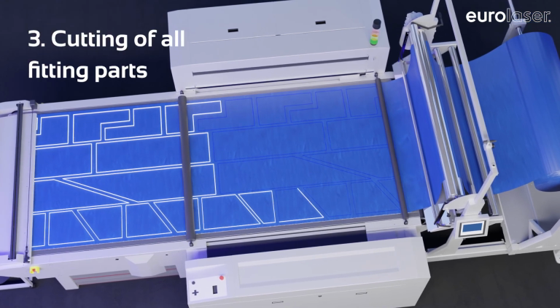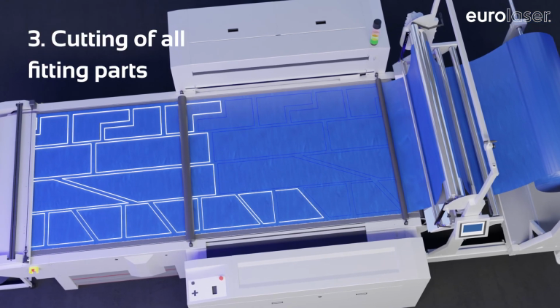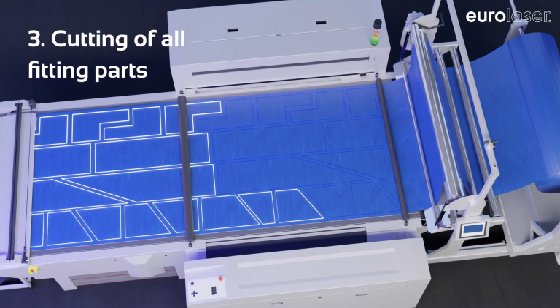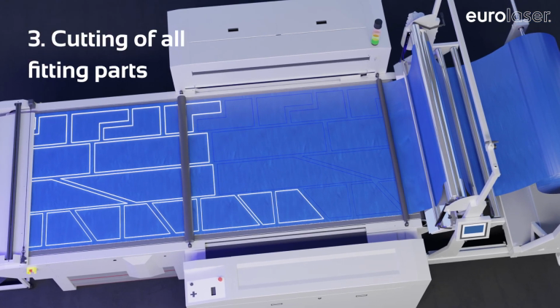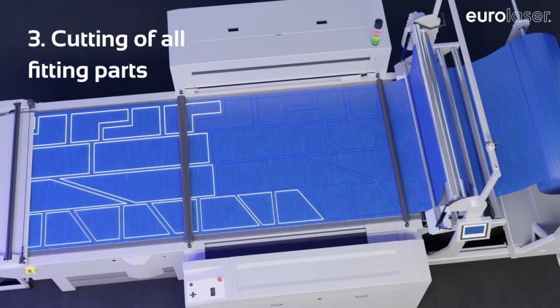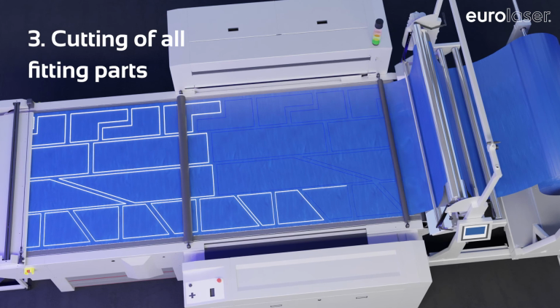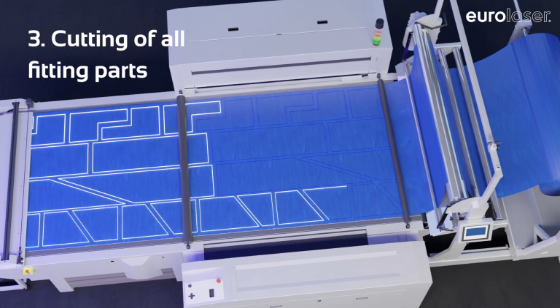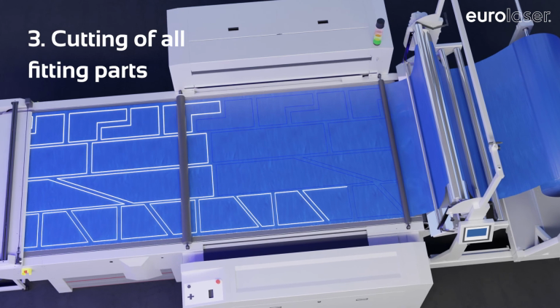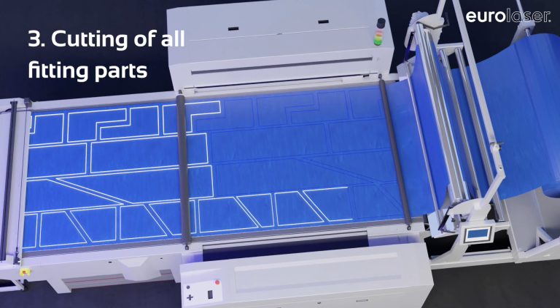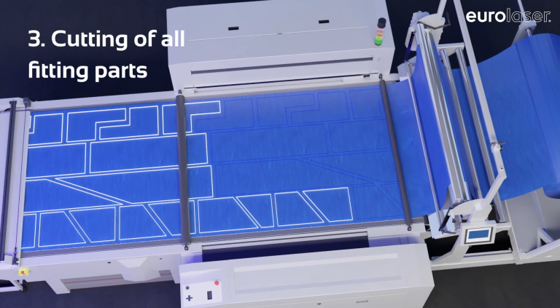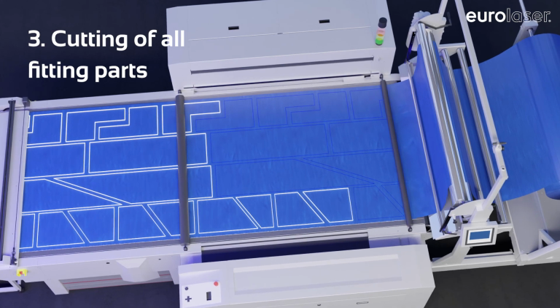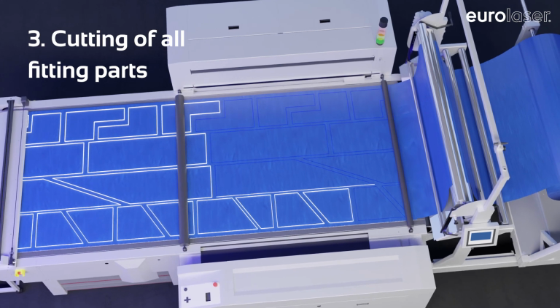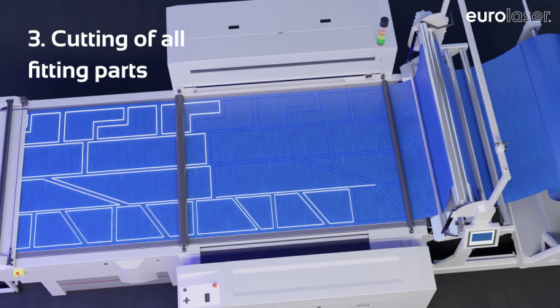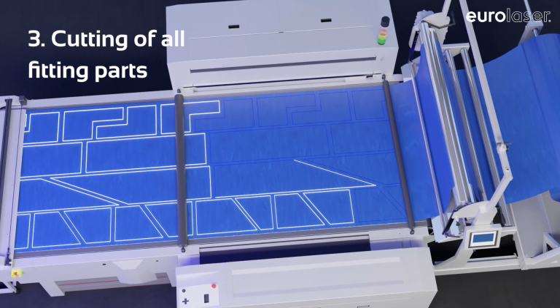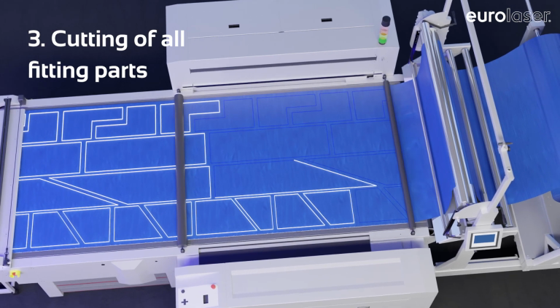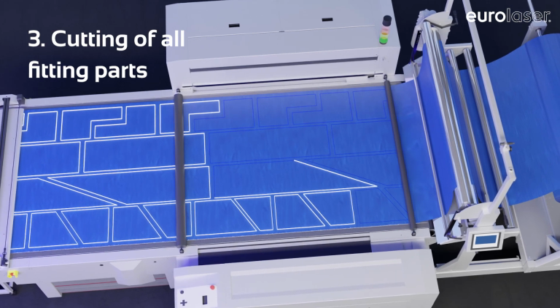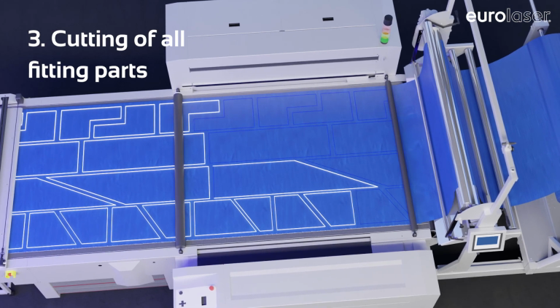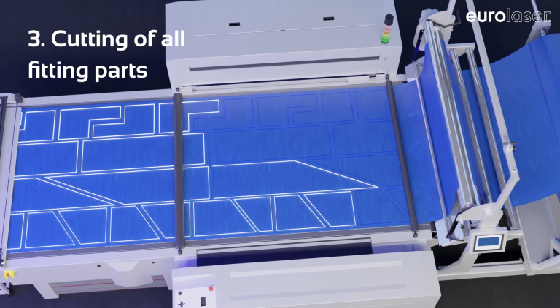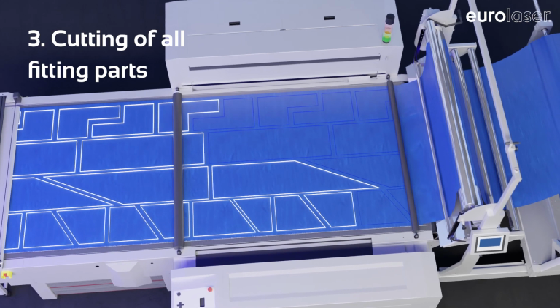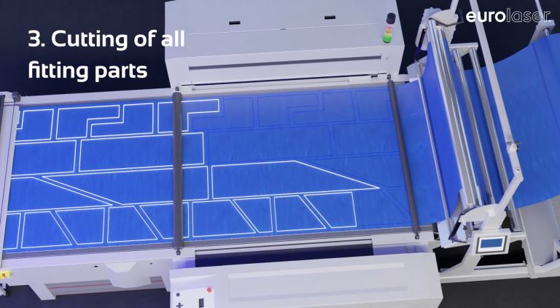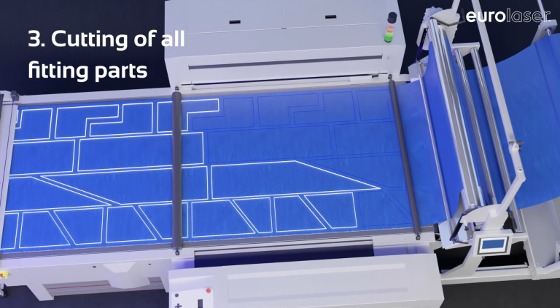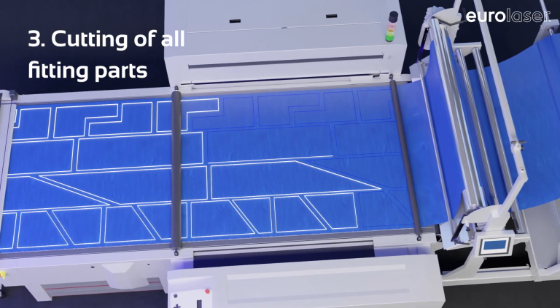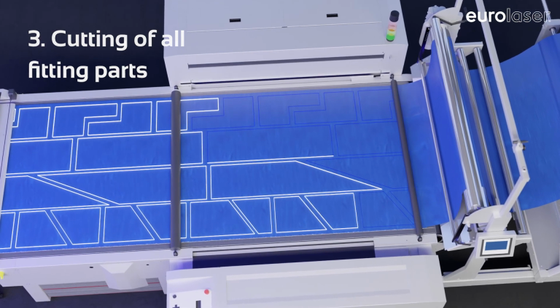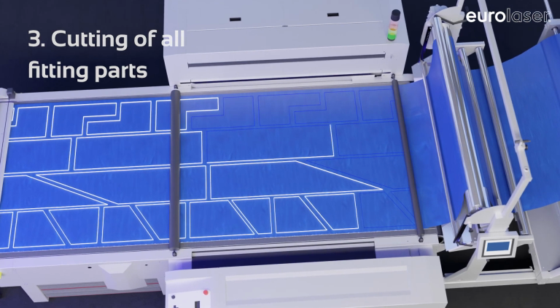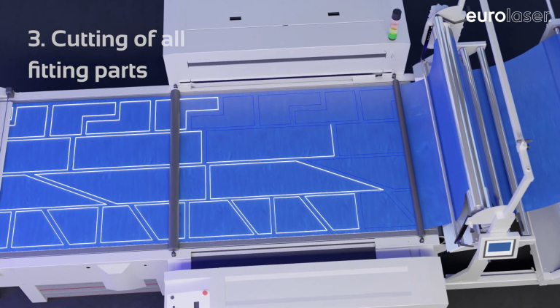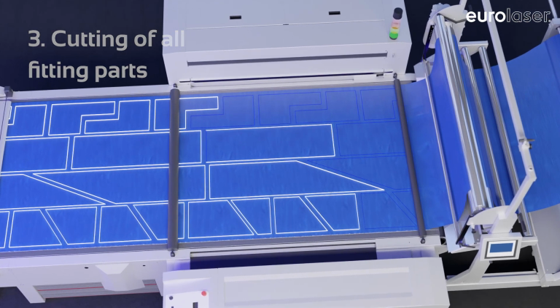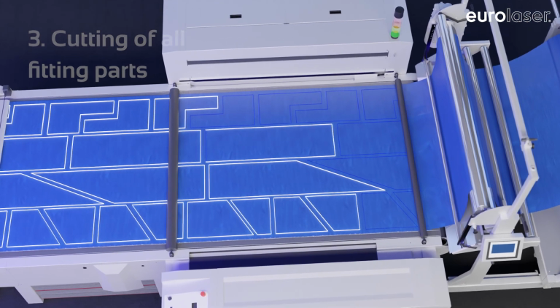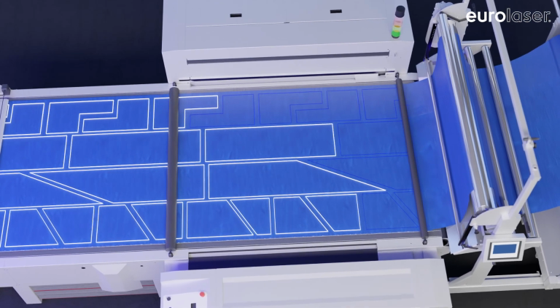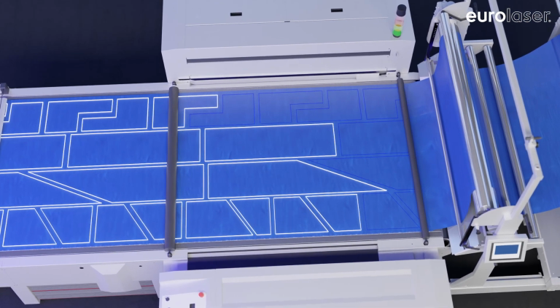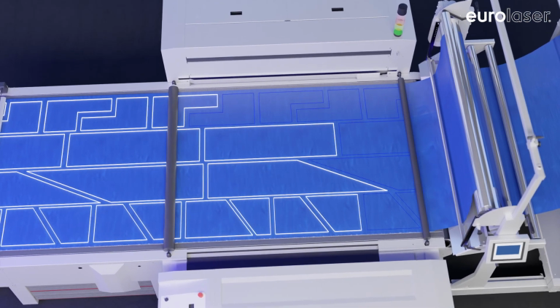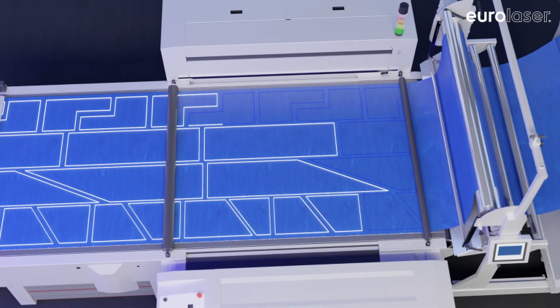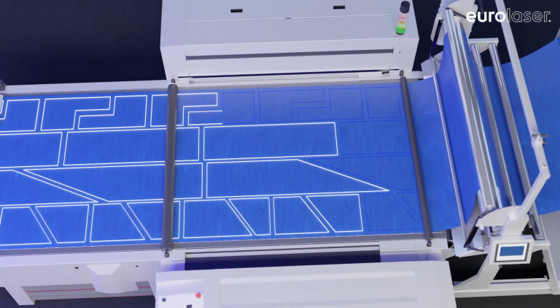Through Smartfeed, you will get perfect results with seamlessly cut pieces and clean contours.